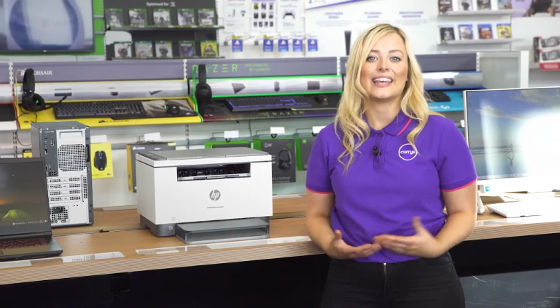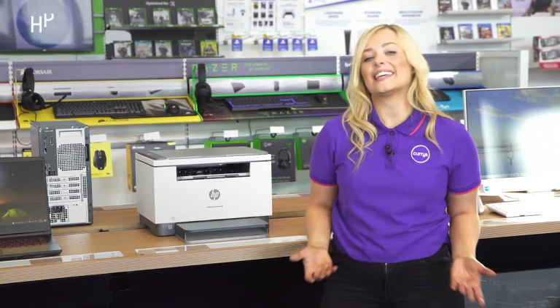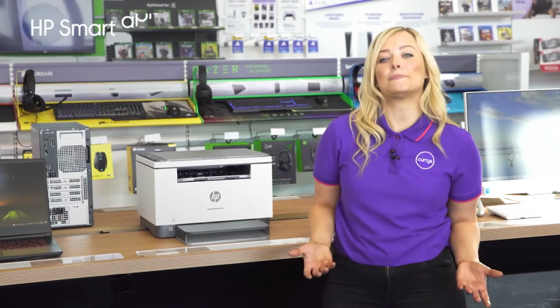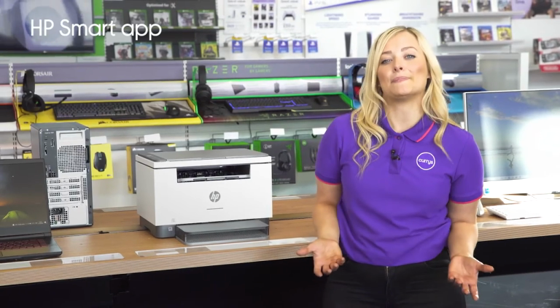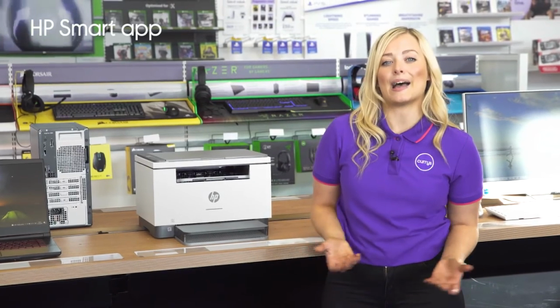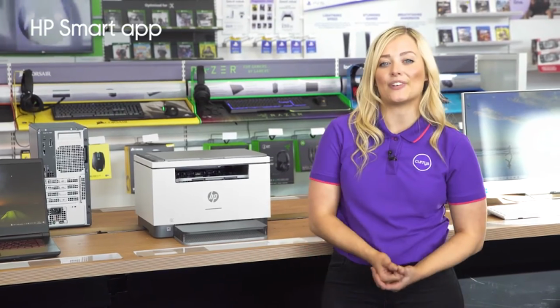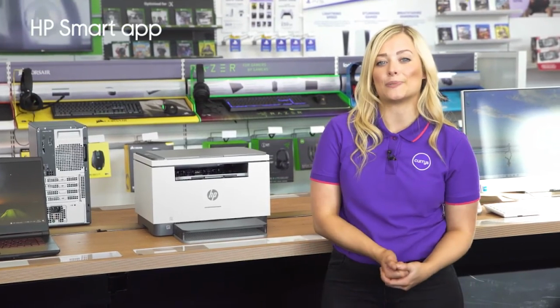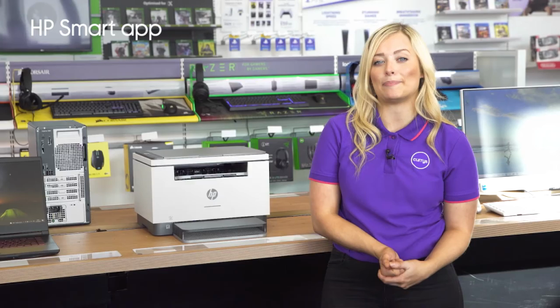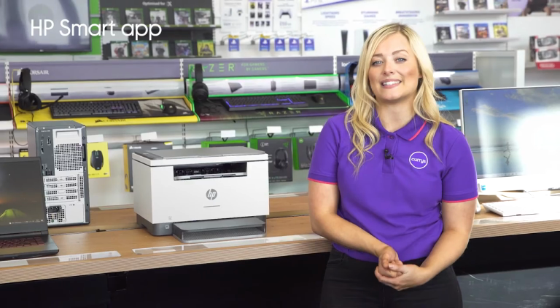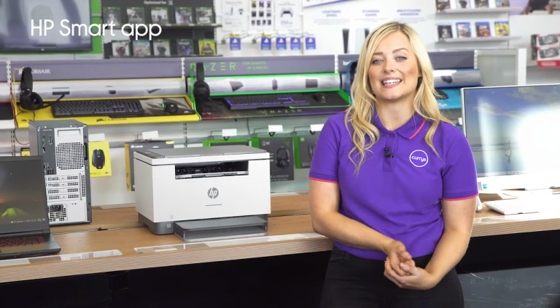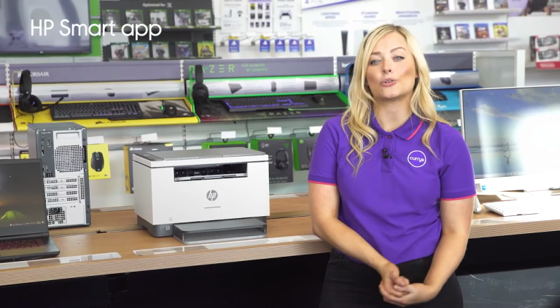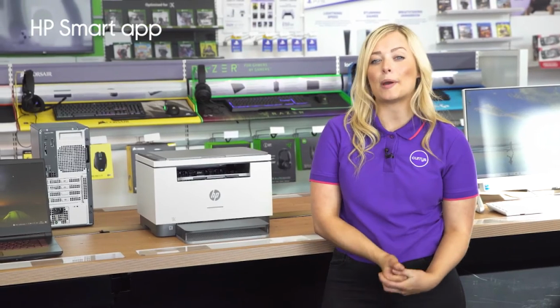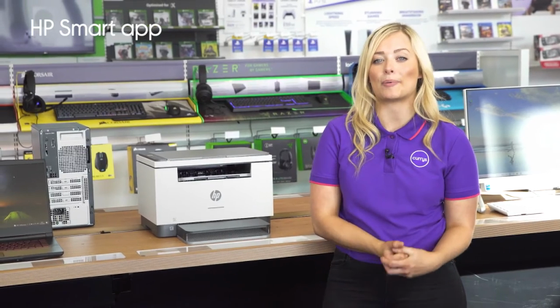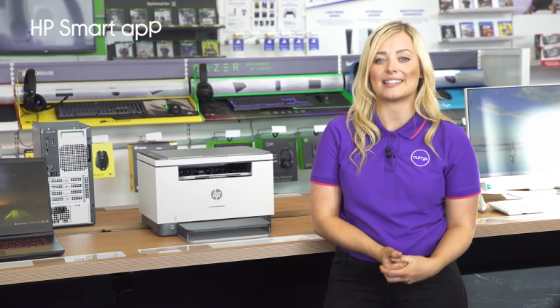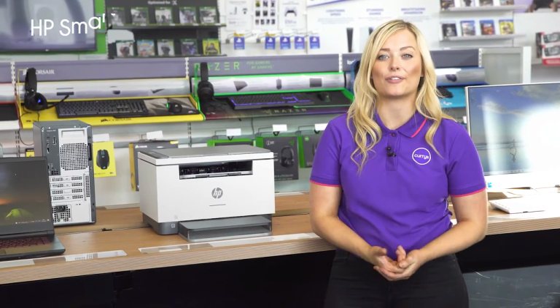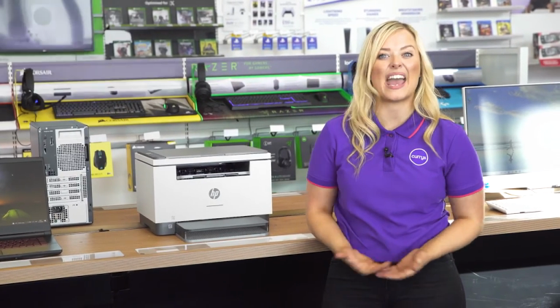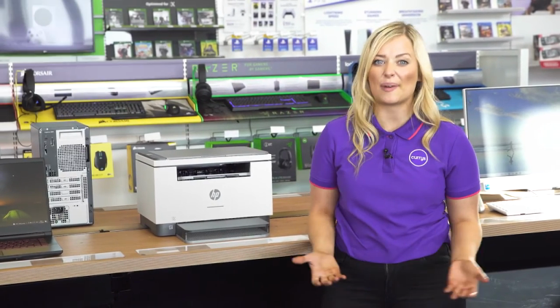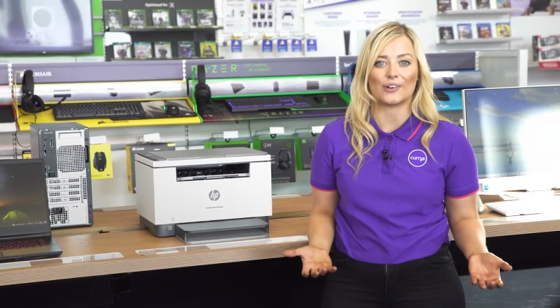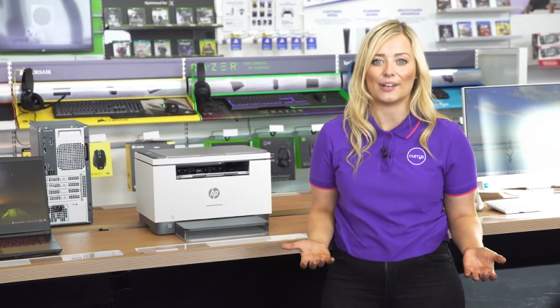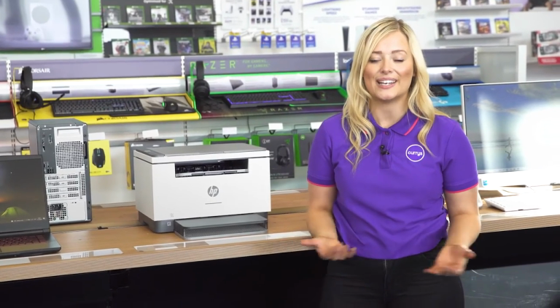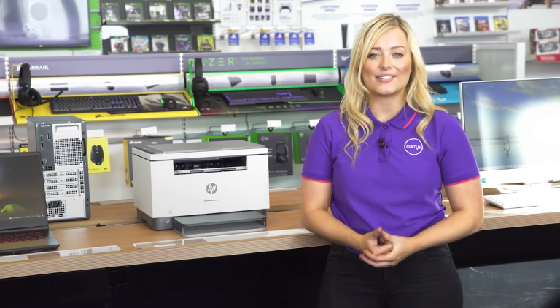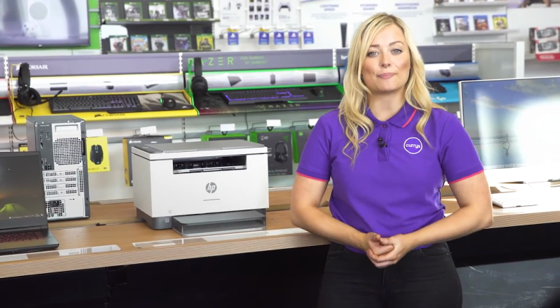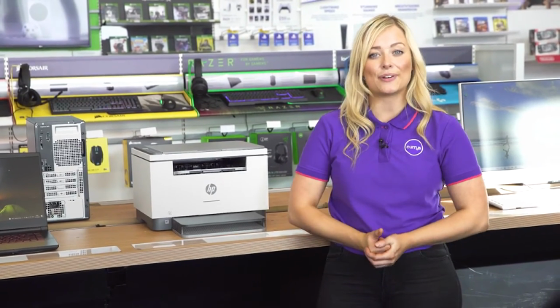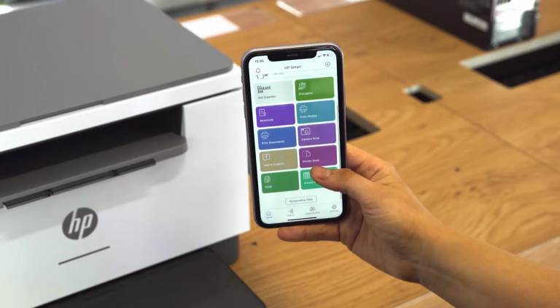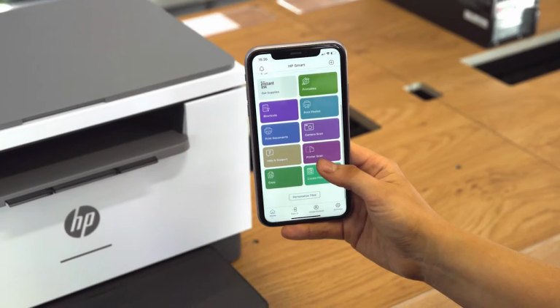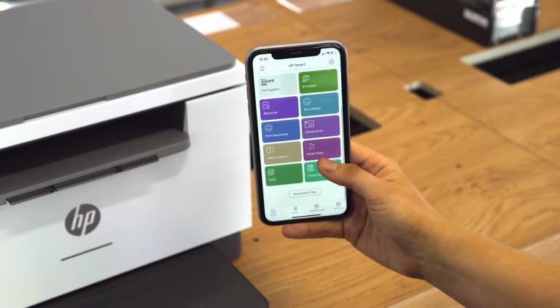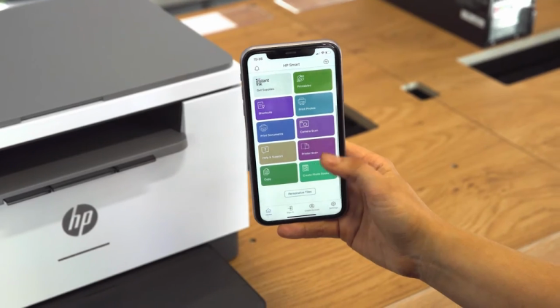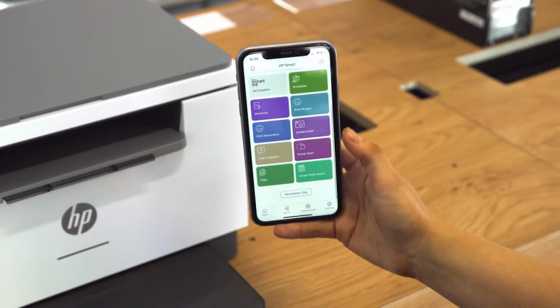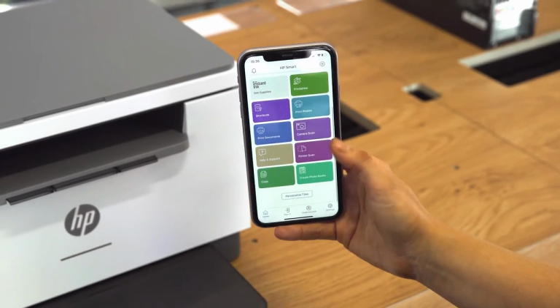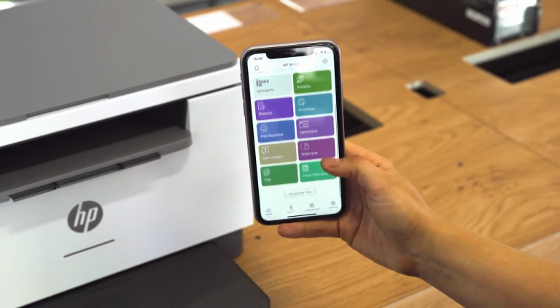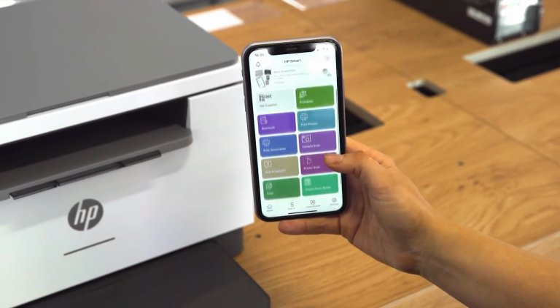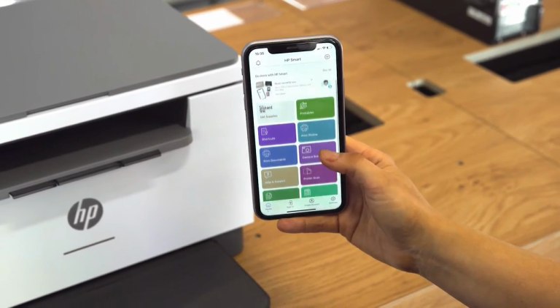The HP Smart app provides you with the ability to enjoy mobile printing from anywhere in your home, so you can print off photos and documents straight from your smartphone.